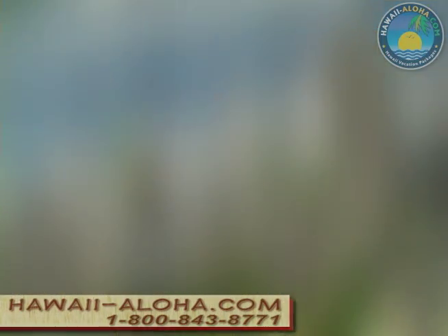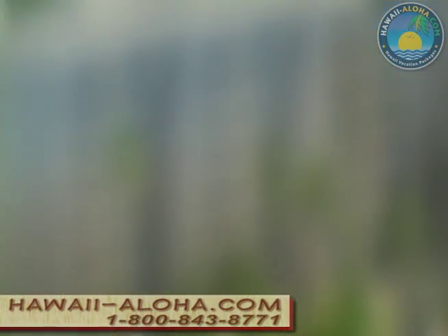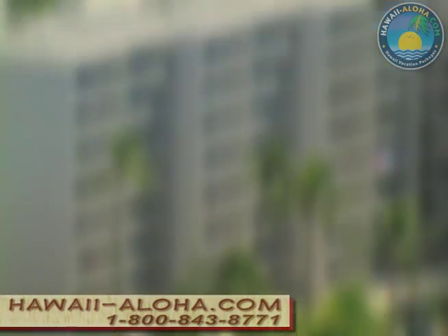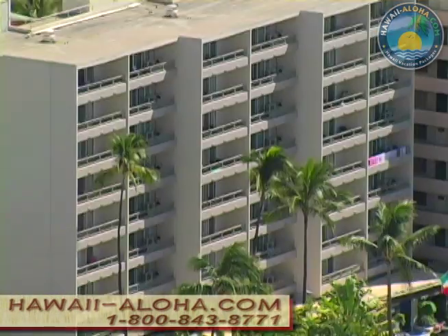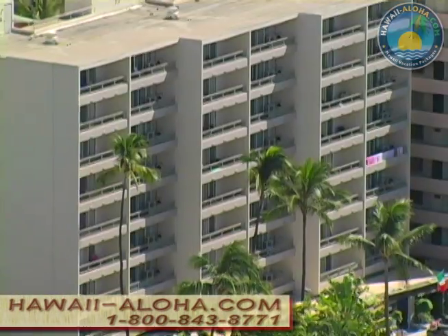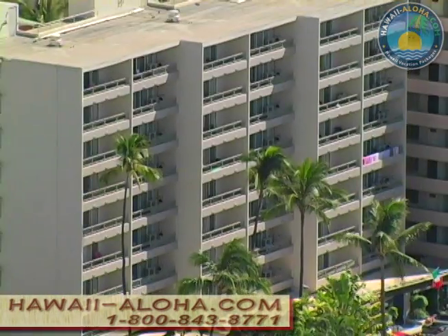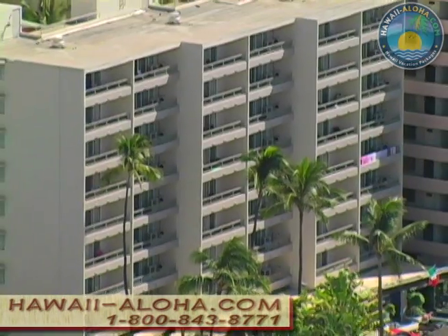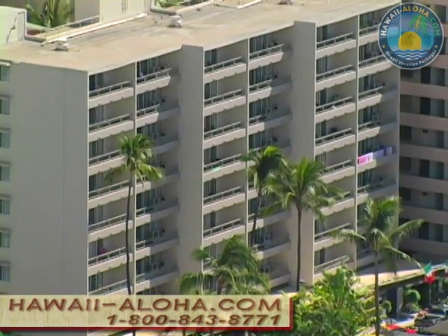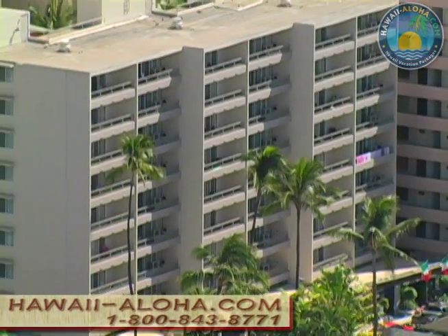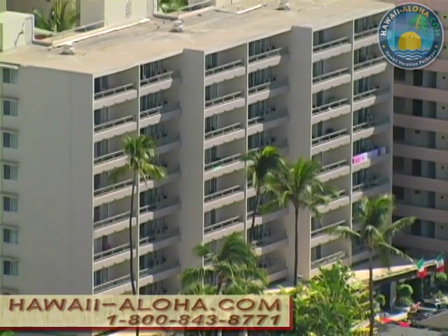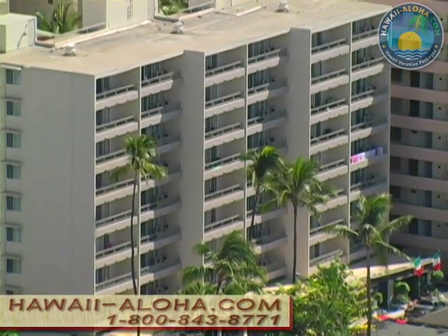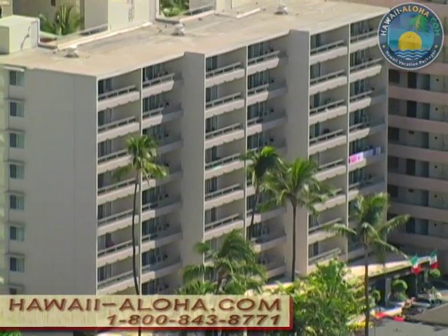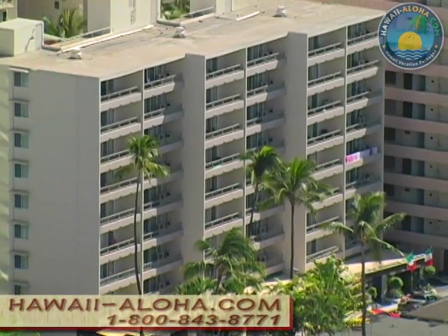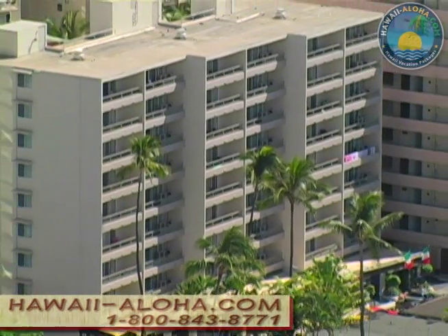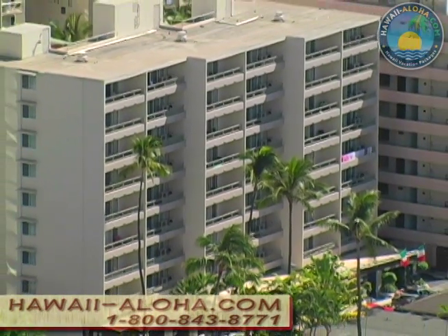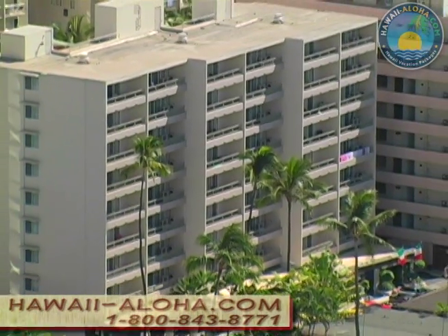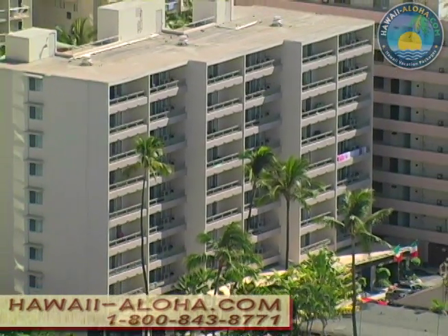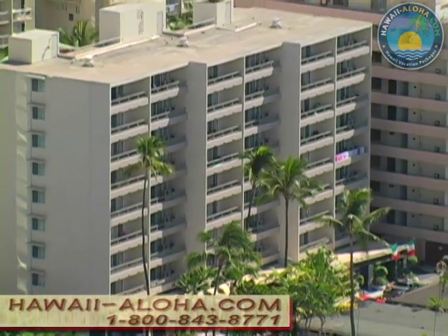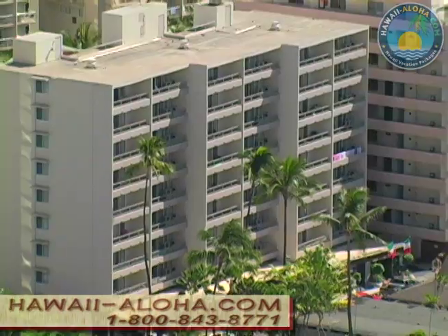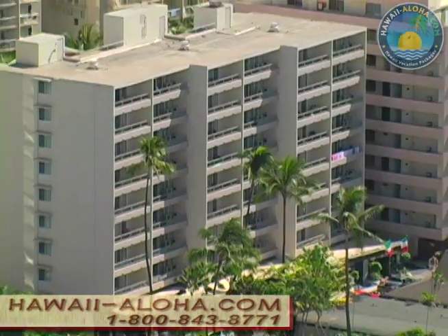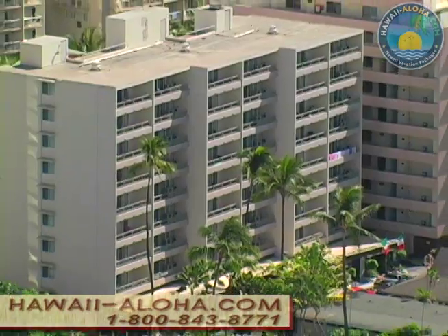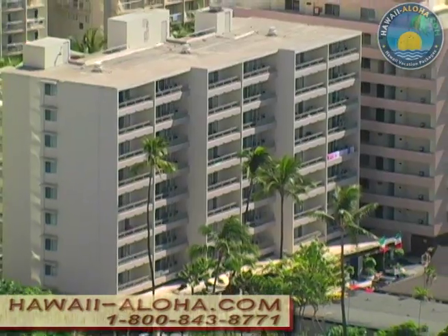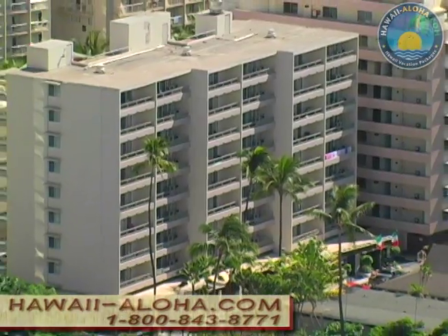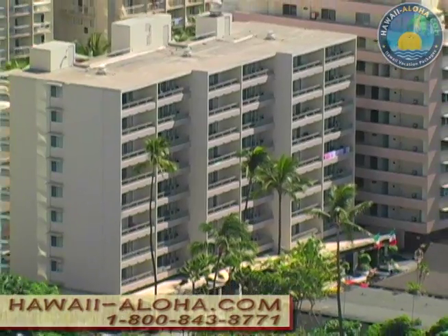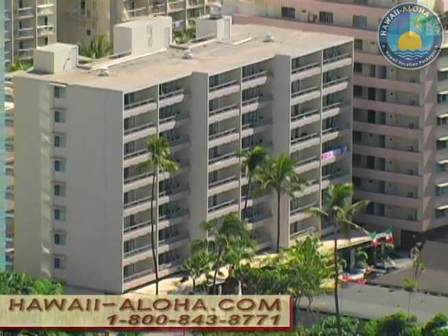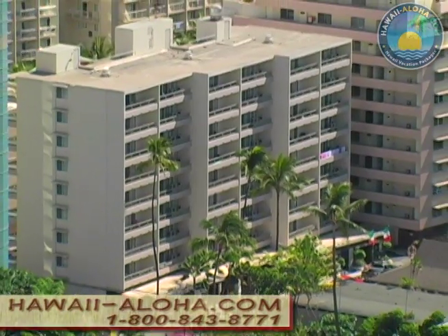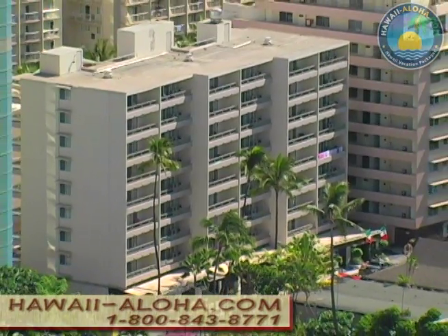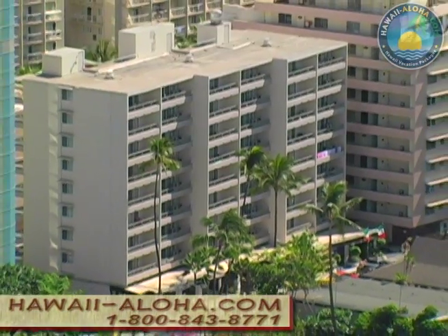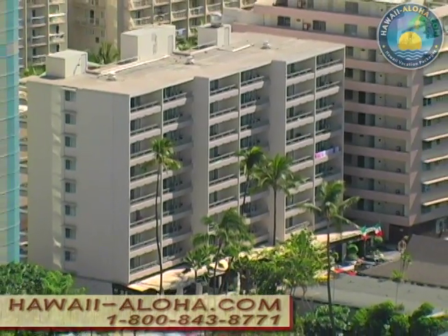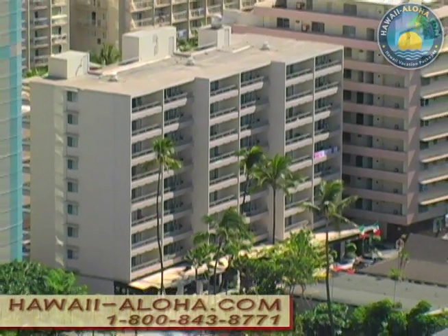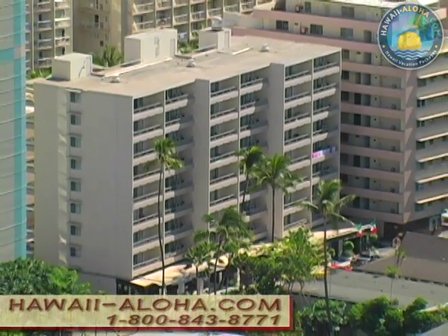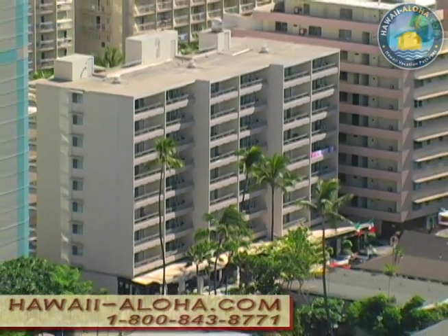This all amounts to a really nice place to be and enjoy everything Waikiki has to offer.